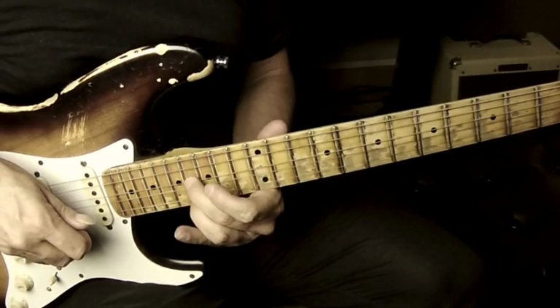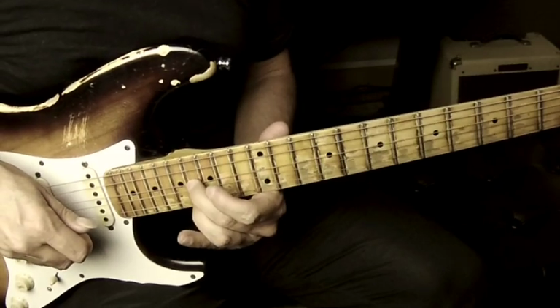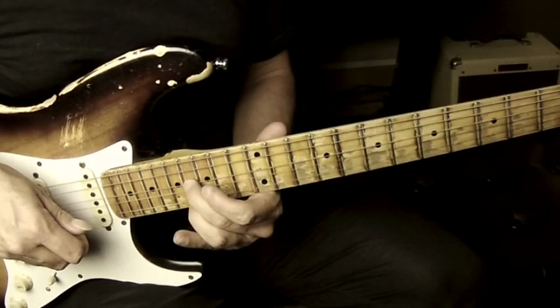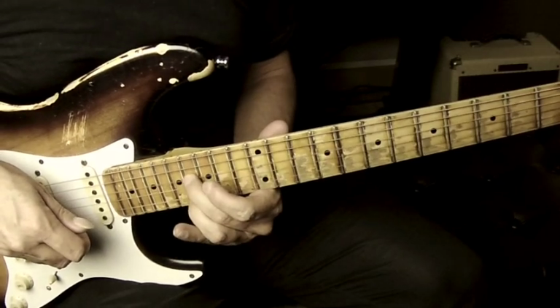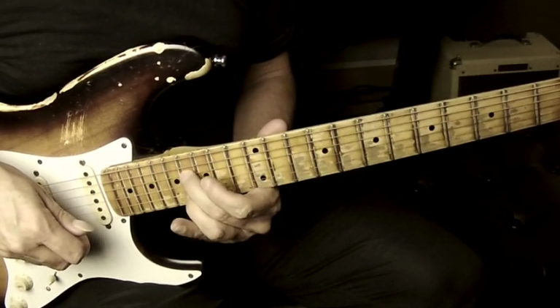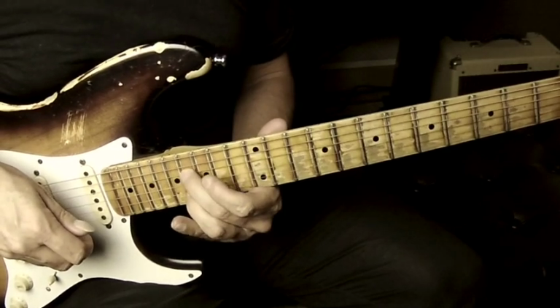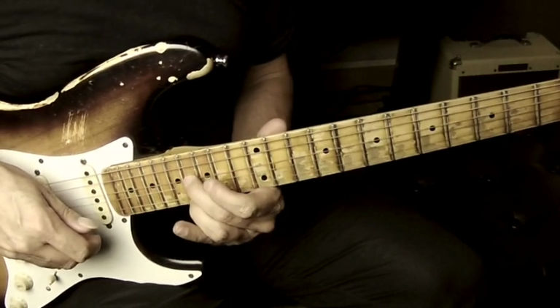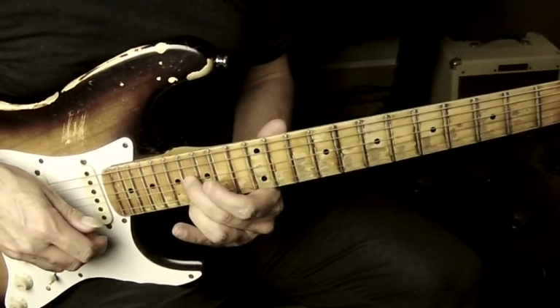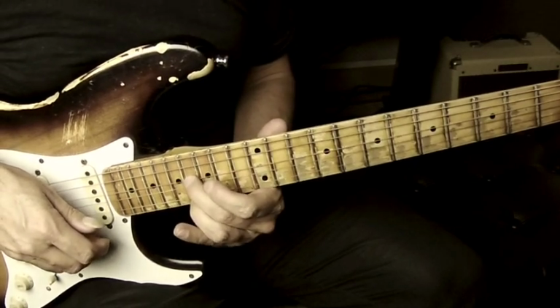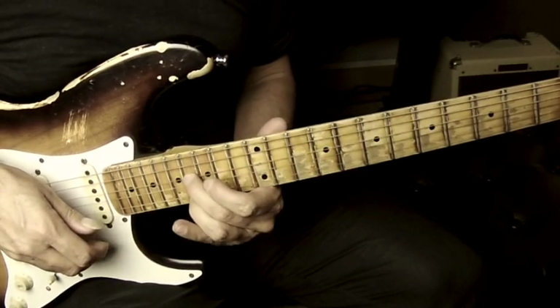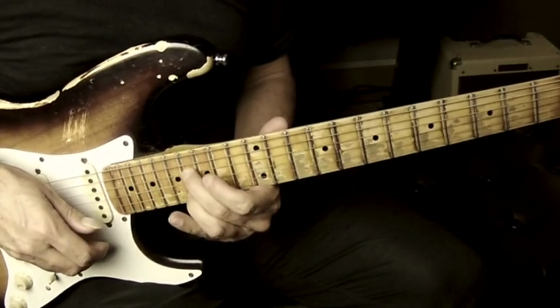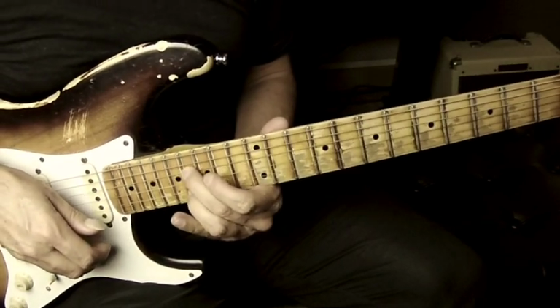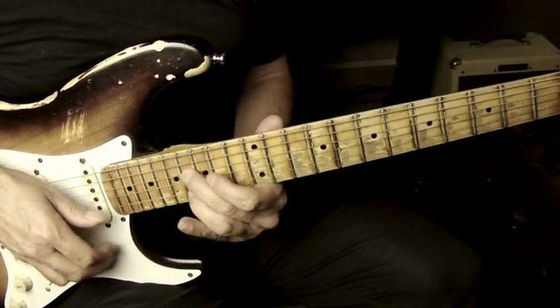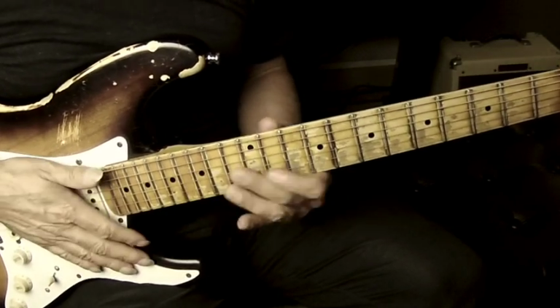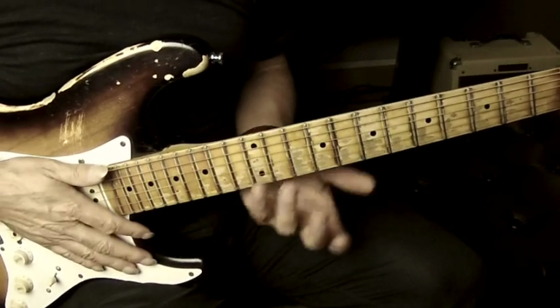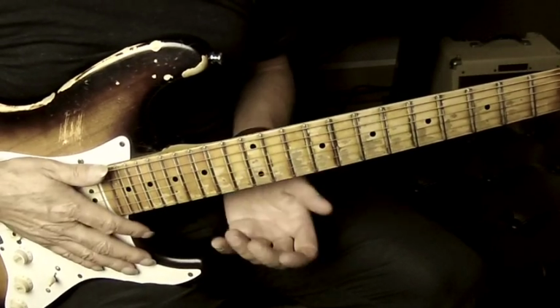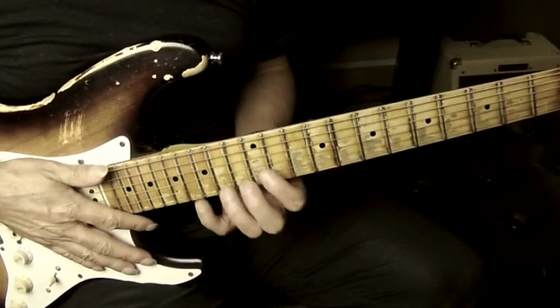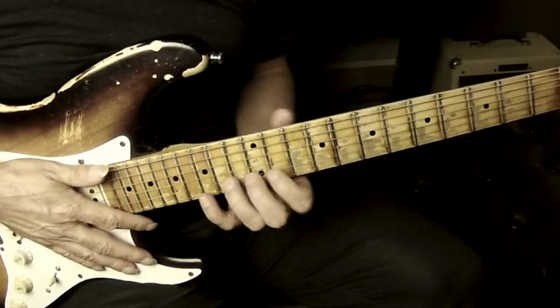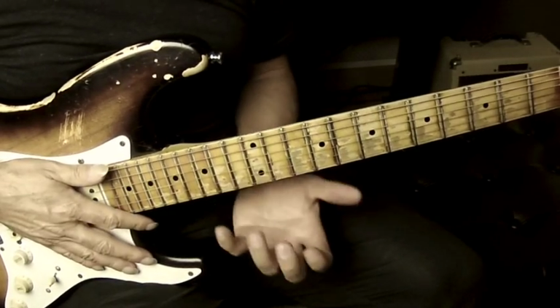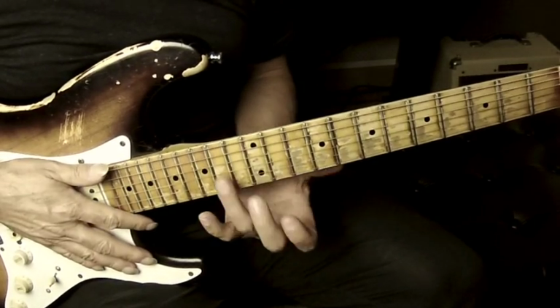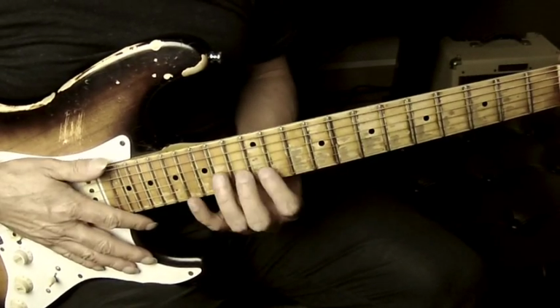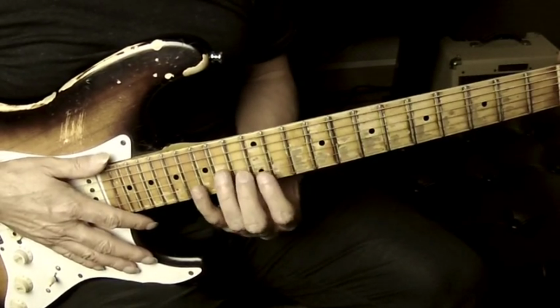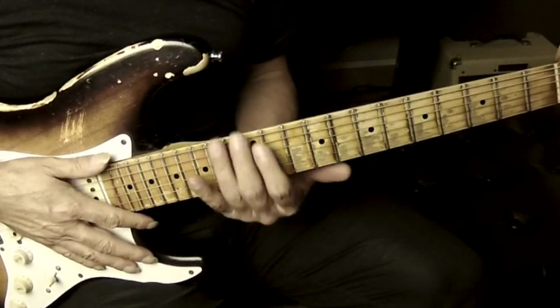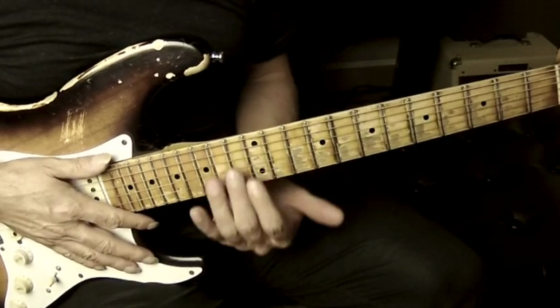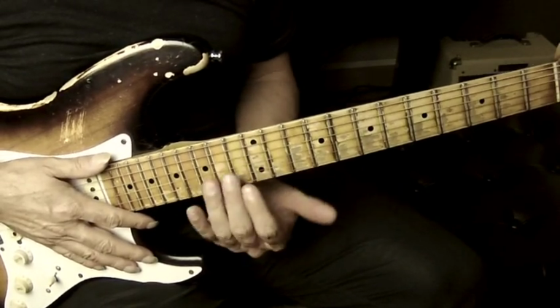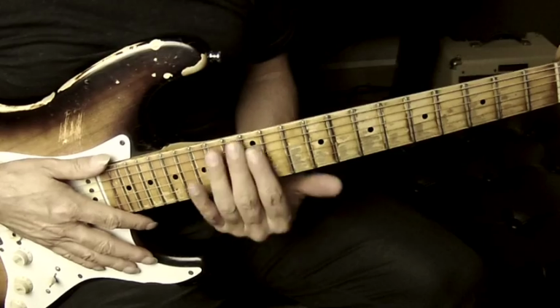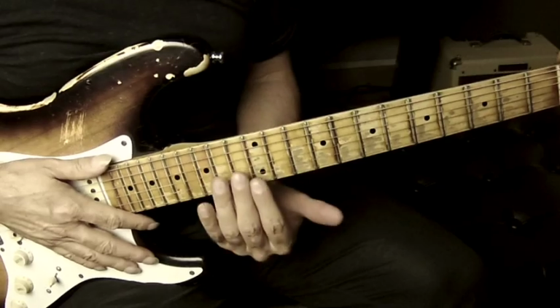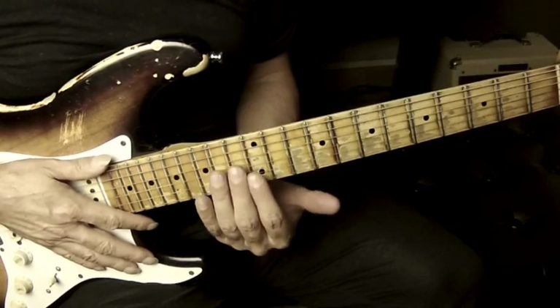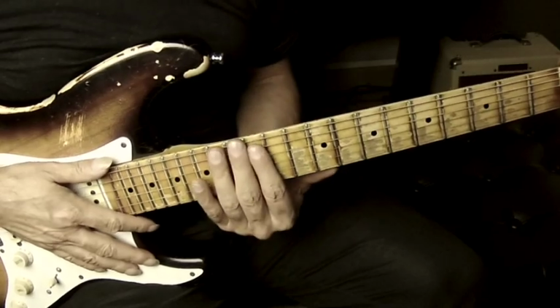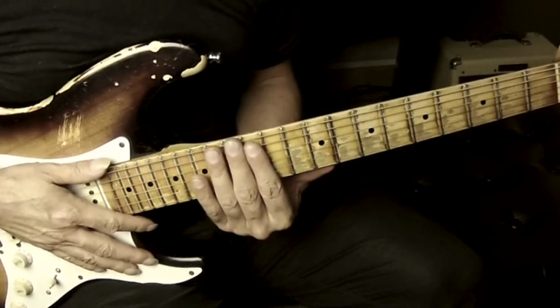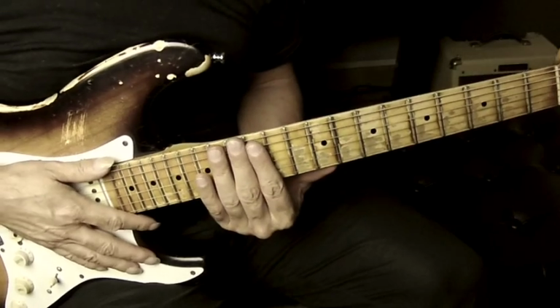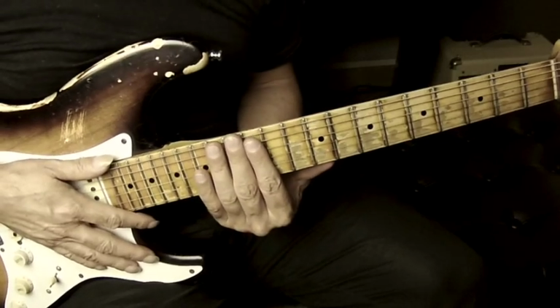So Turnaround 19 — double stops, a variety of them, in 12th position.